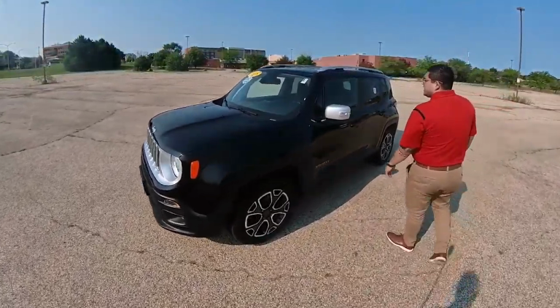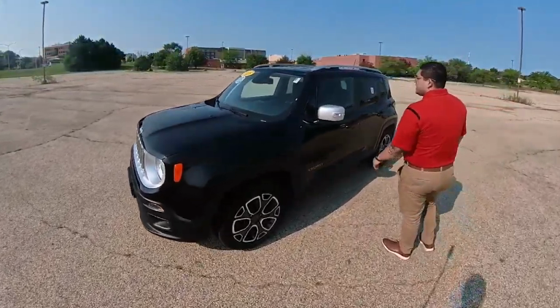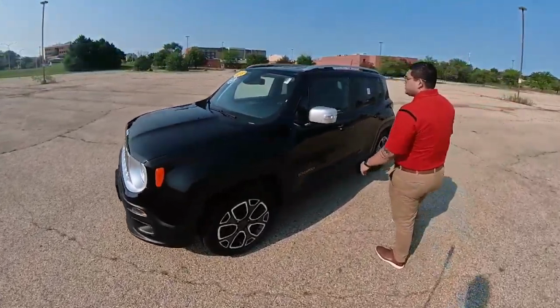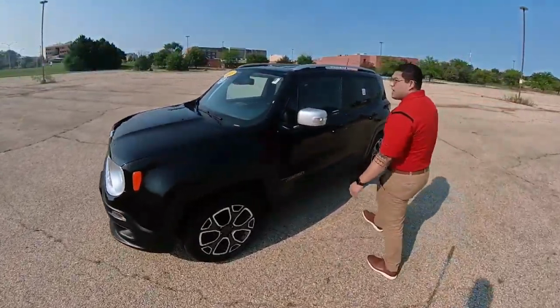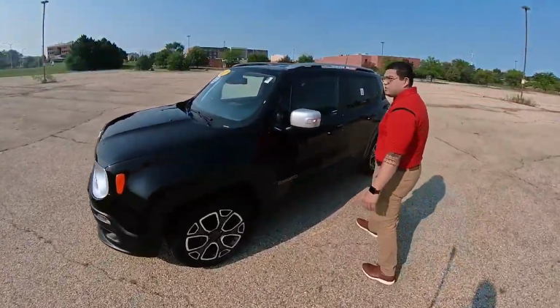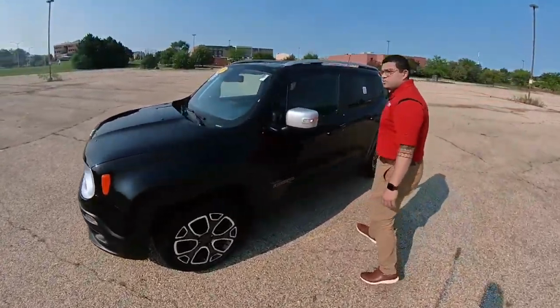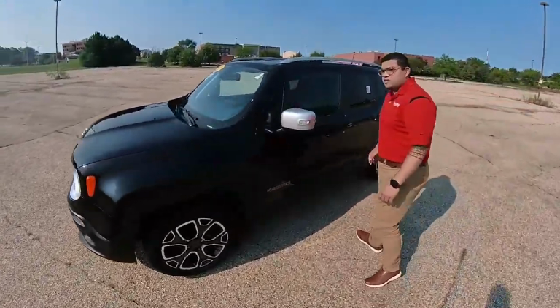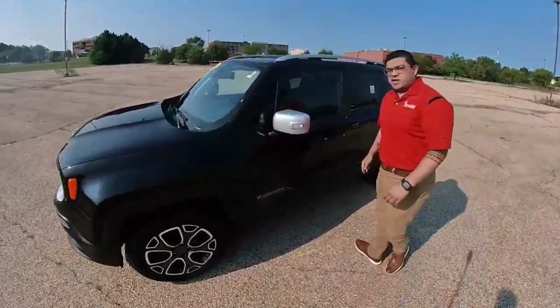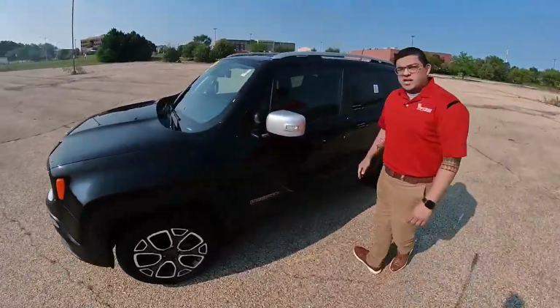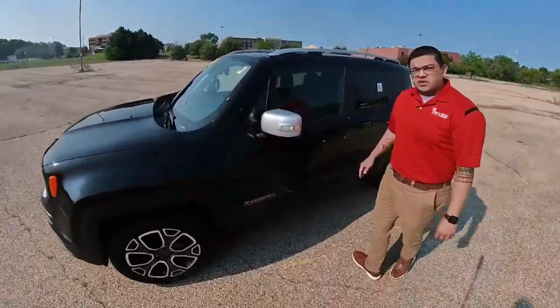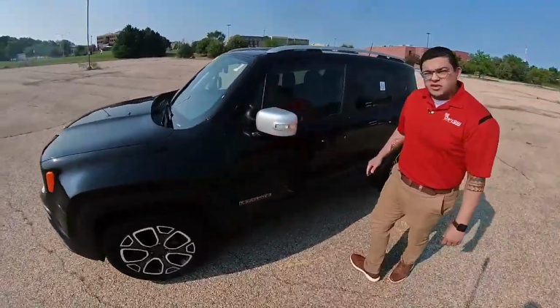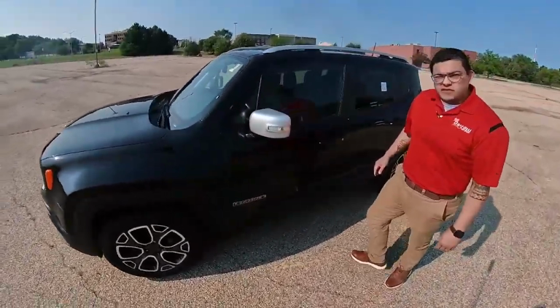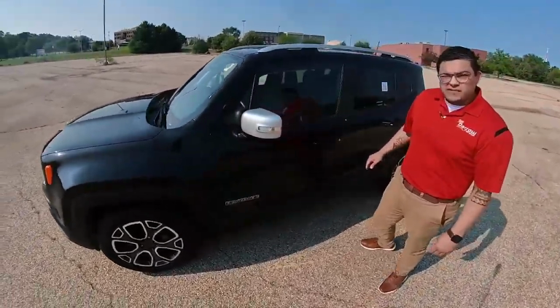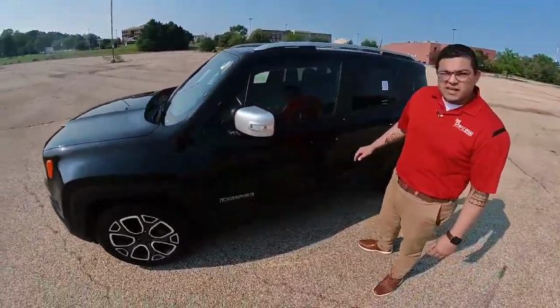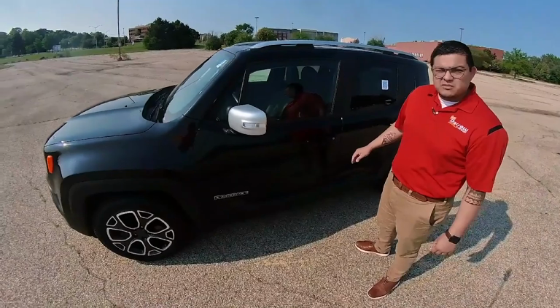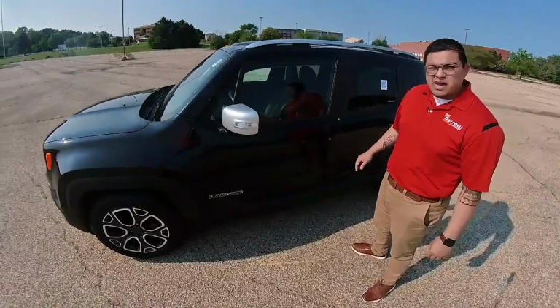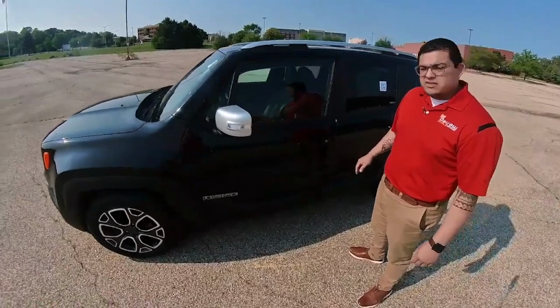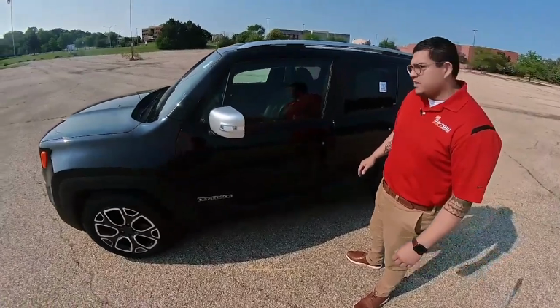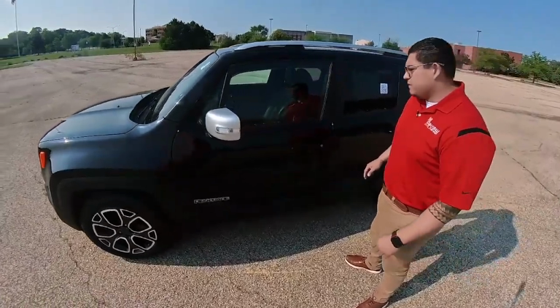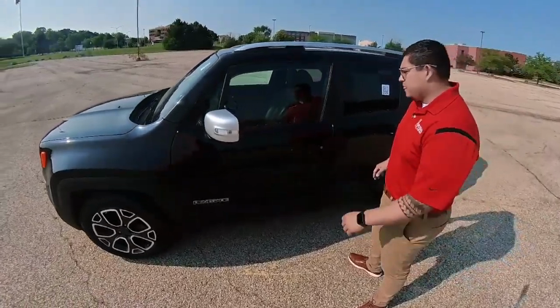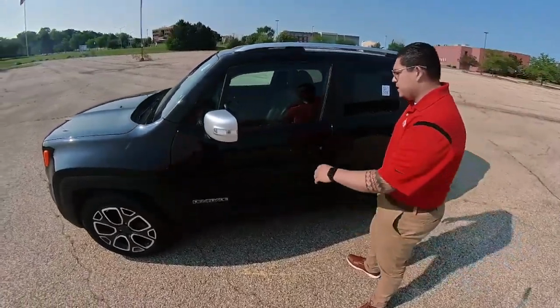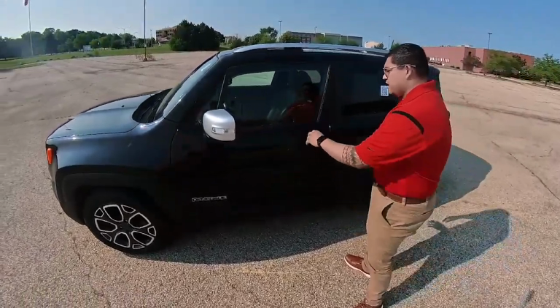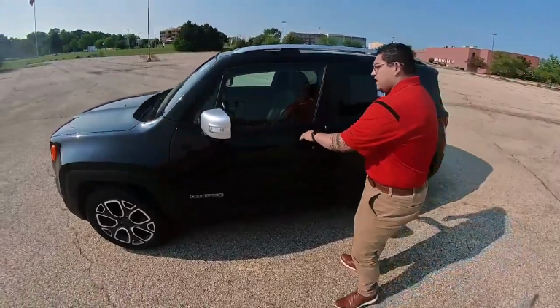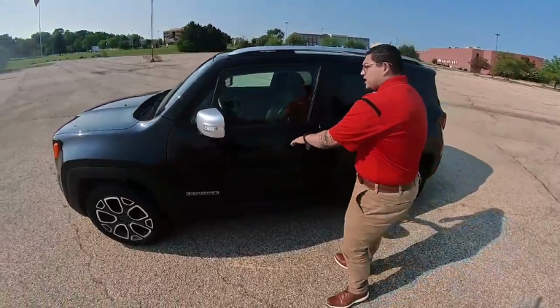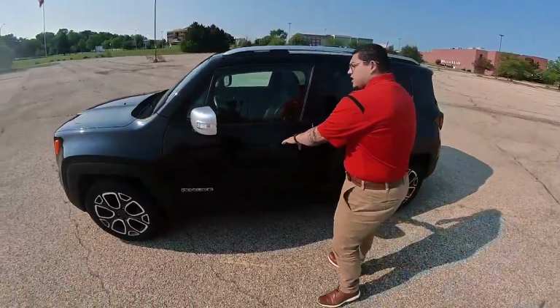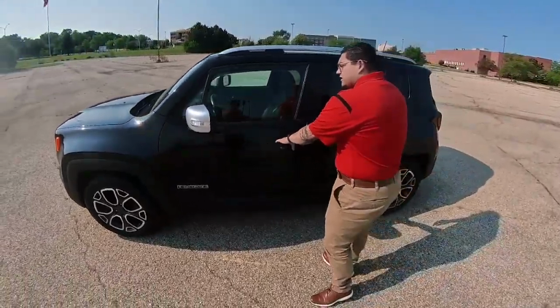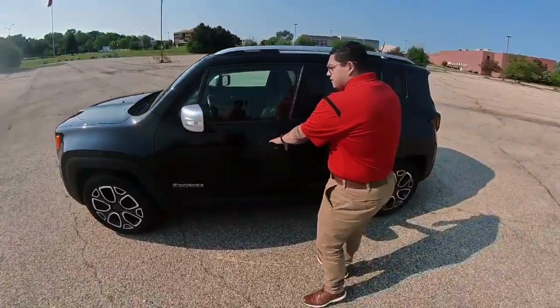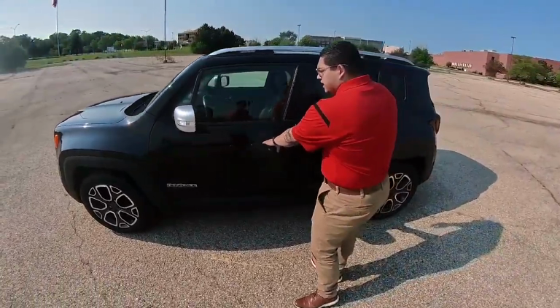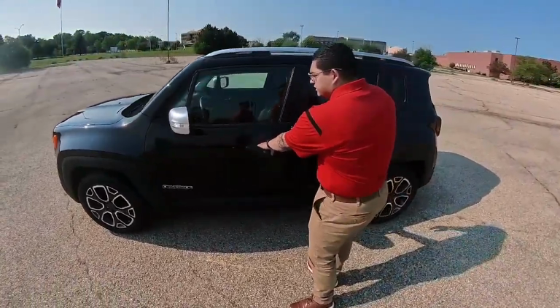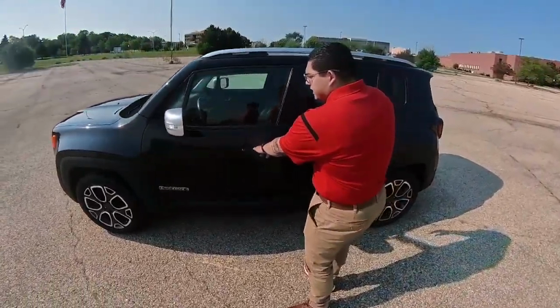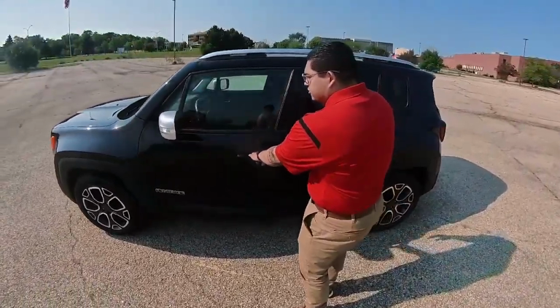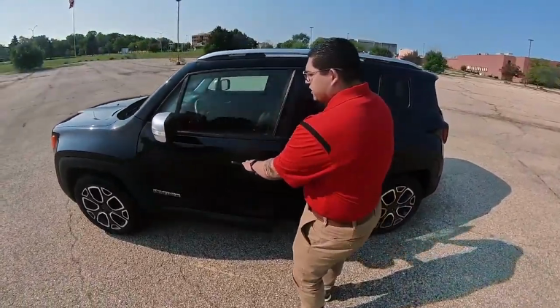This model specifically comes with 35,000 miles on it. It does have keyless entry.